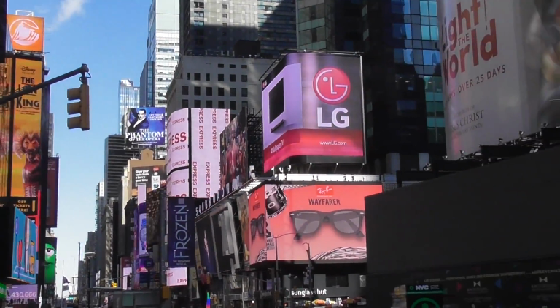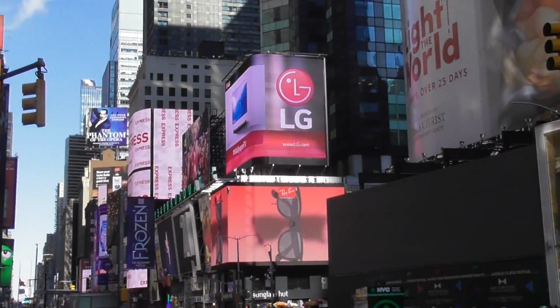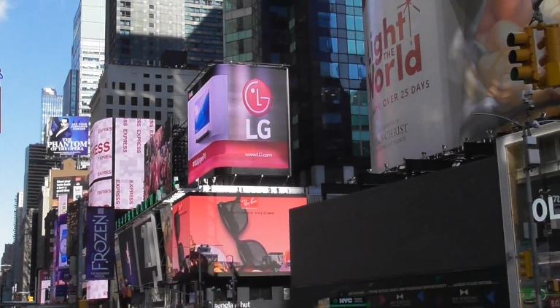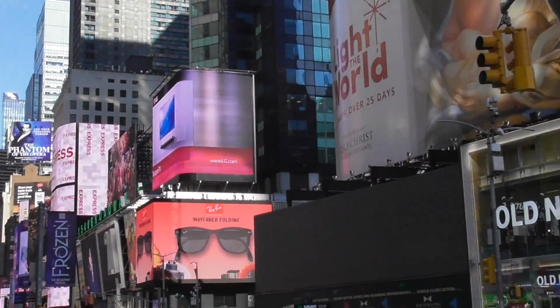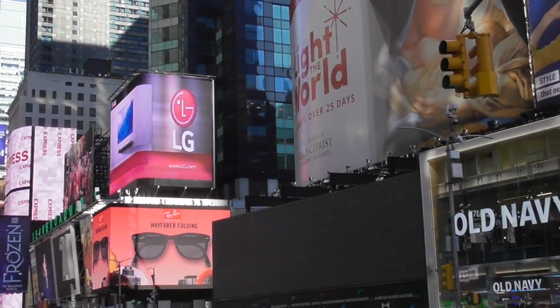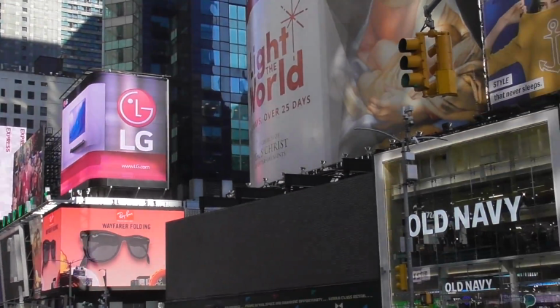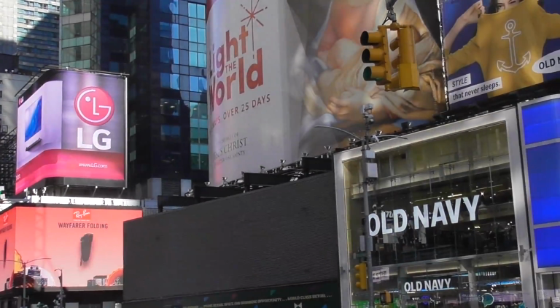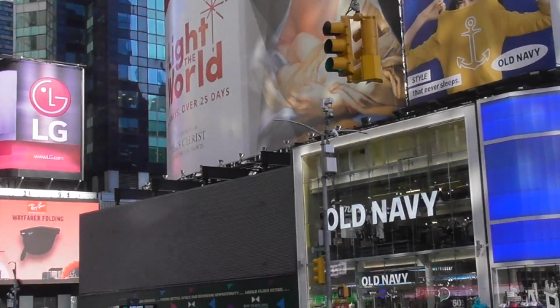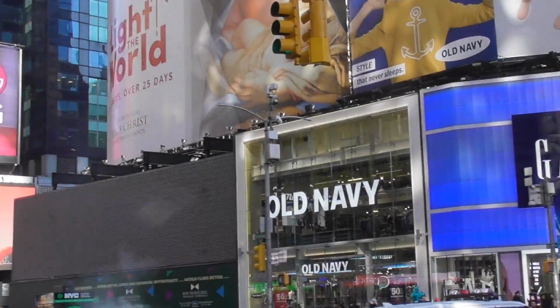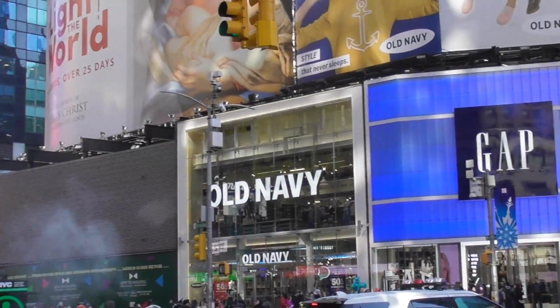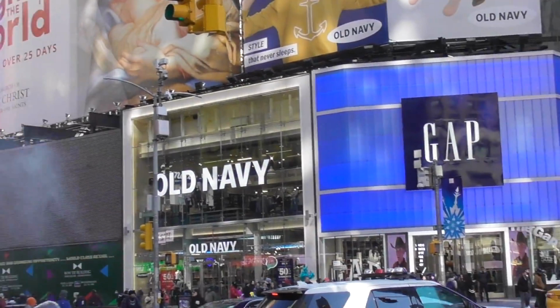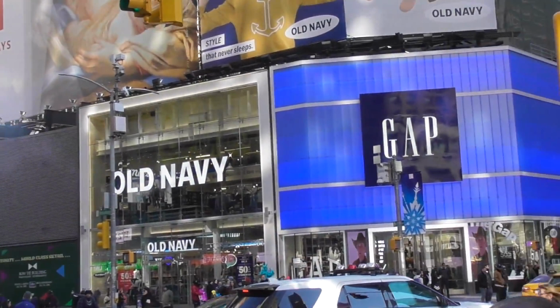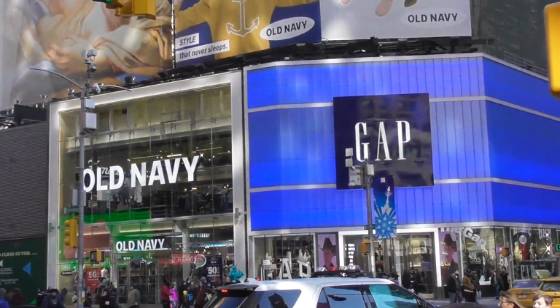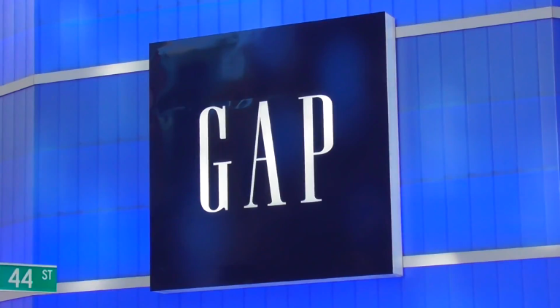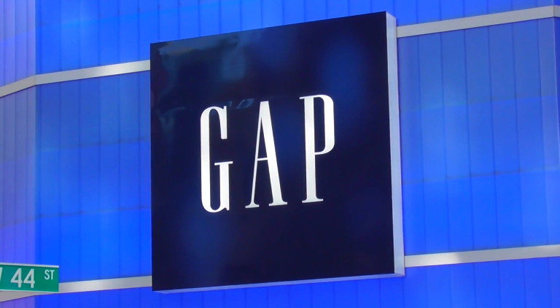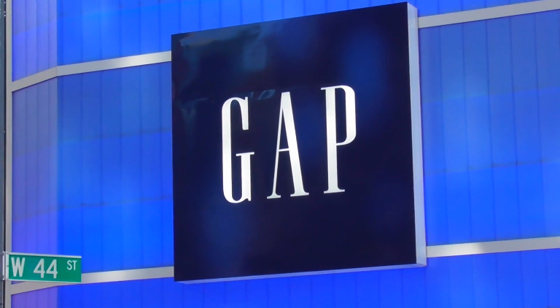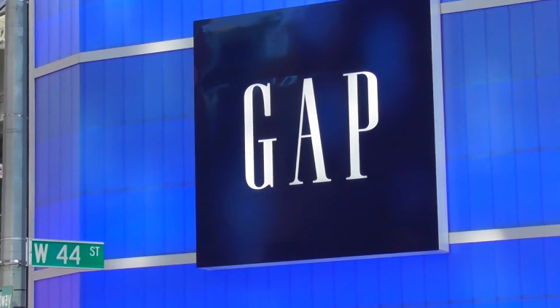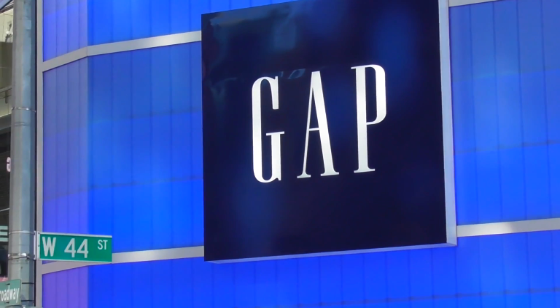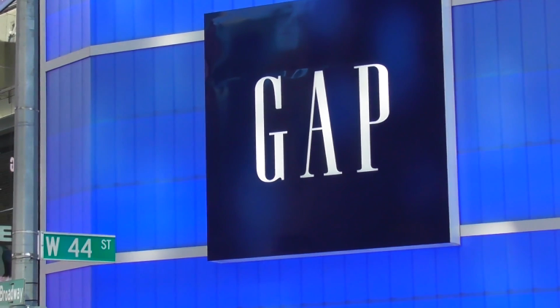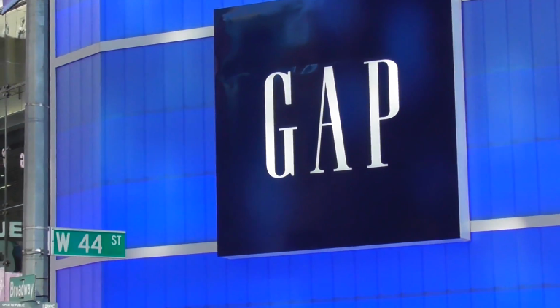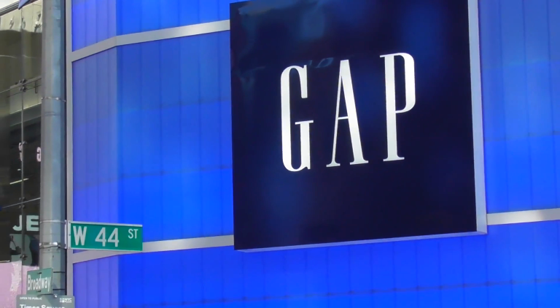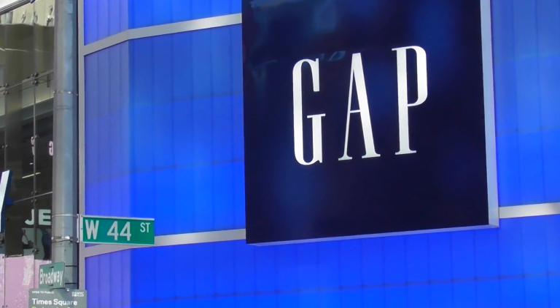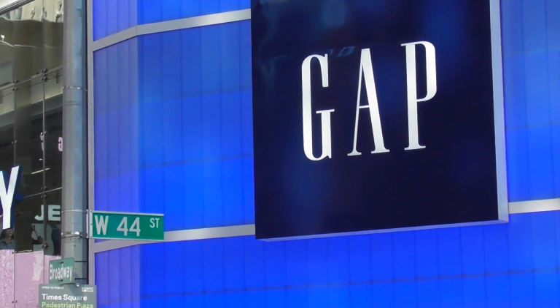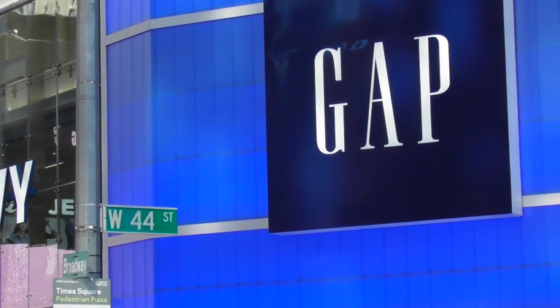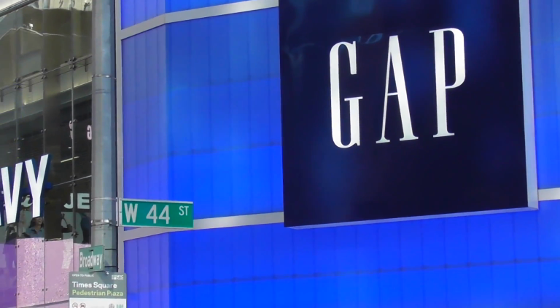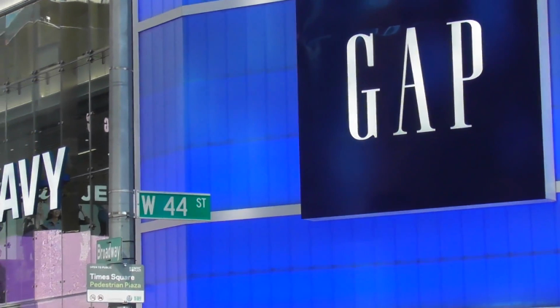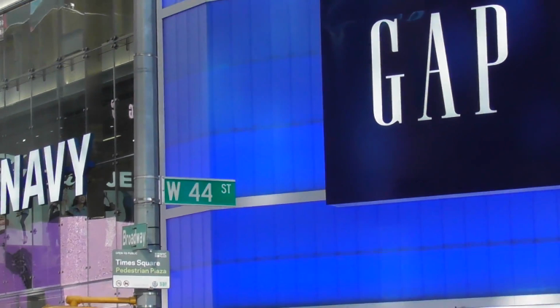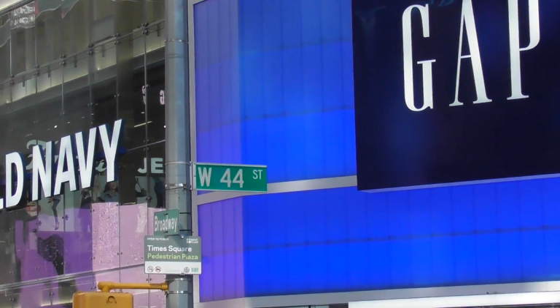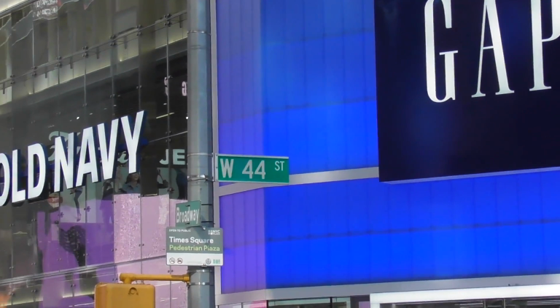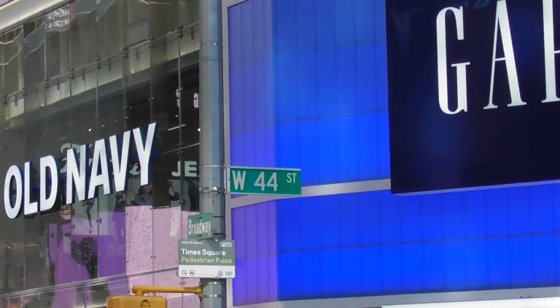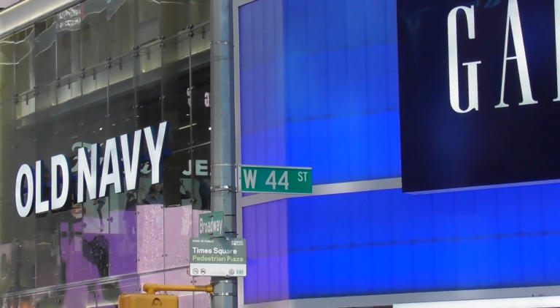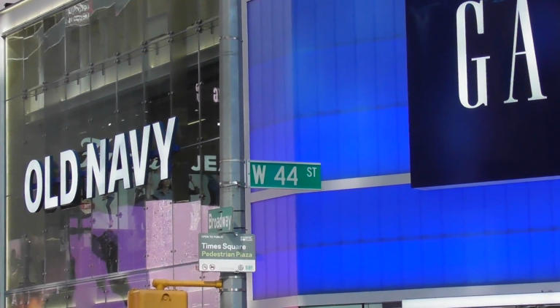New York City. Bright lights, skyscrapers, and lots and lots of logos.